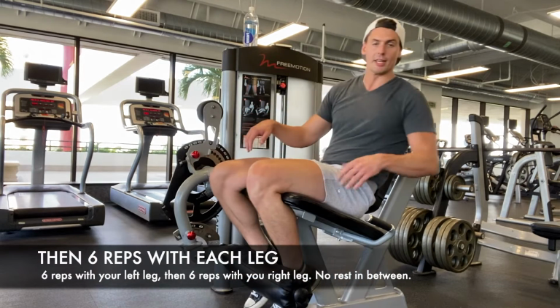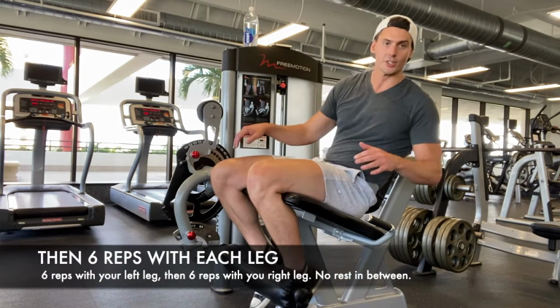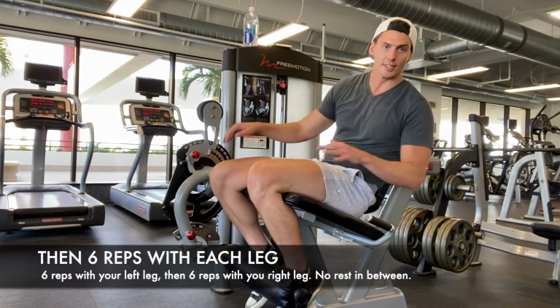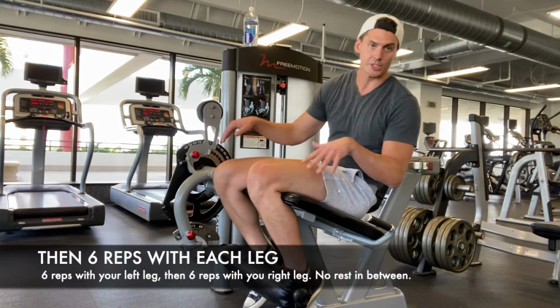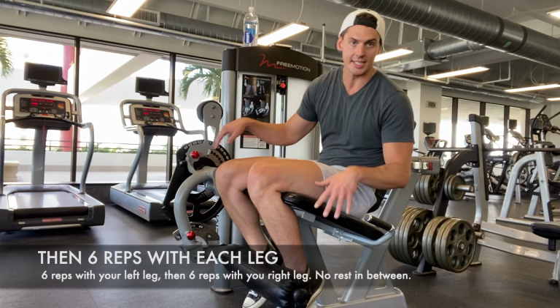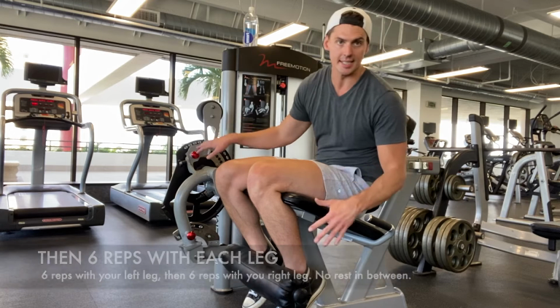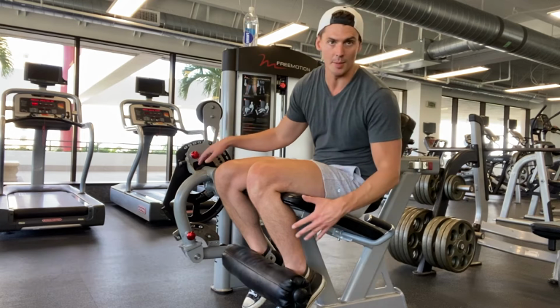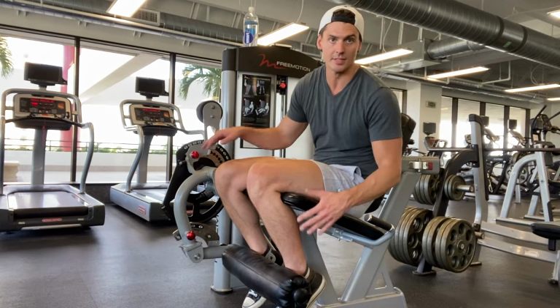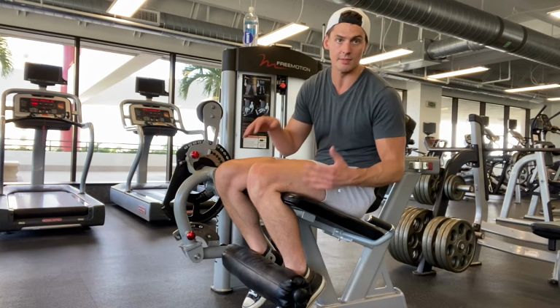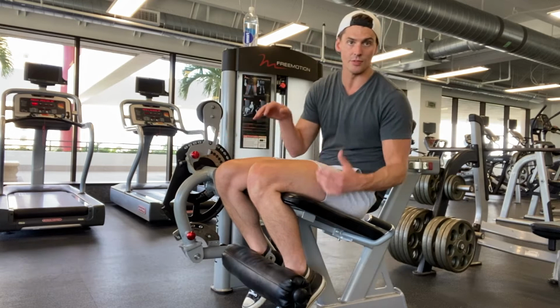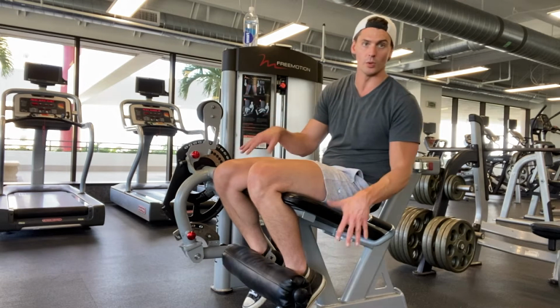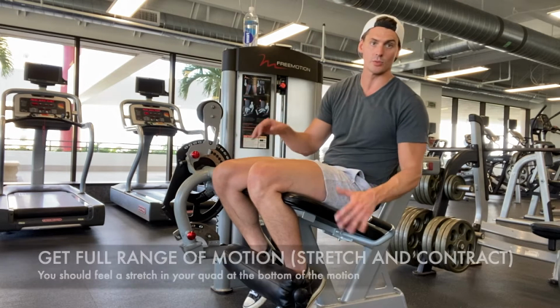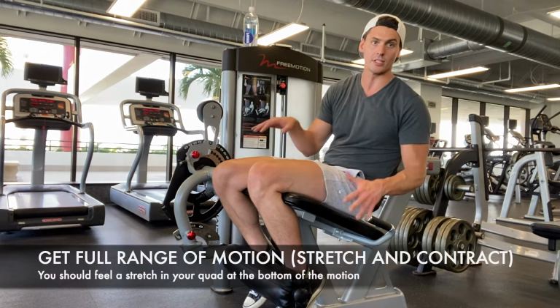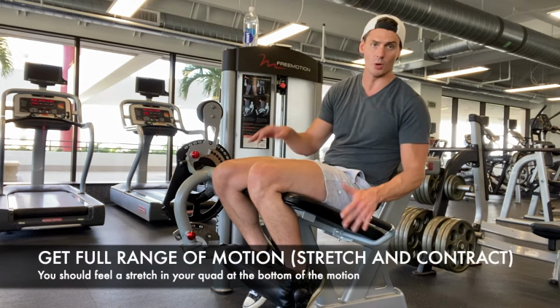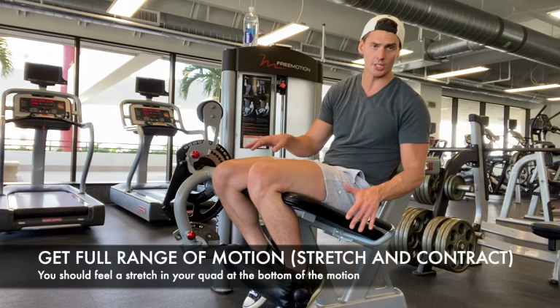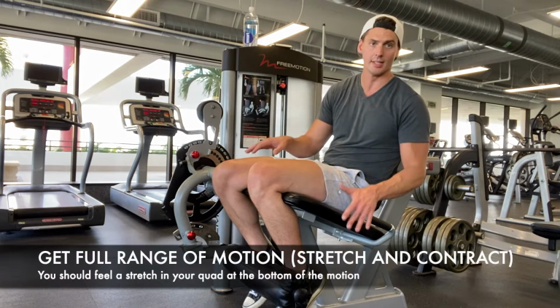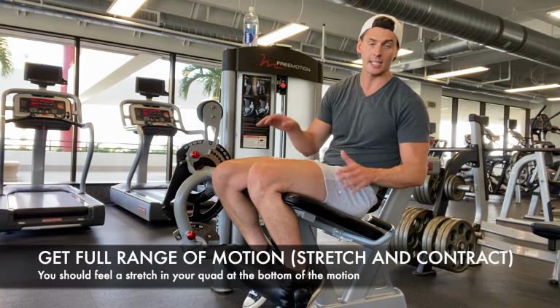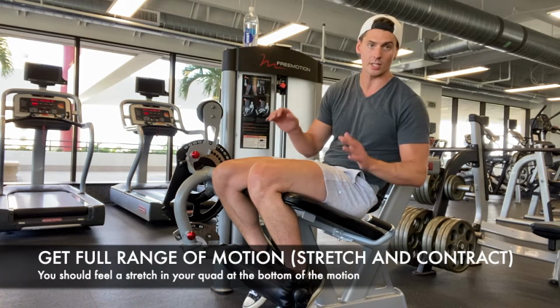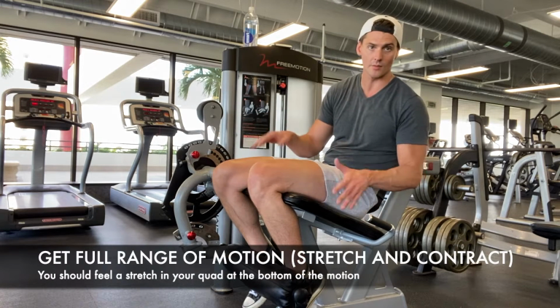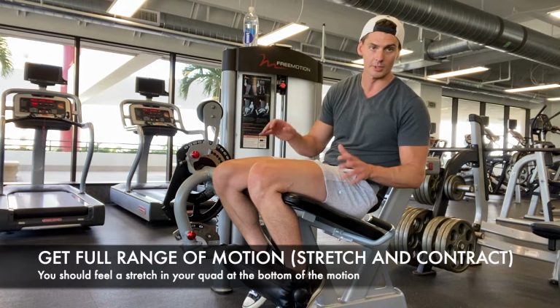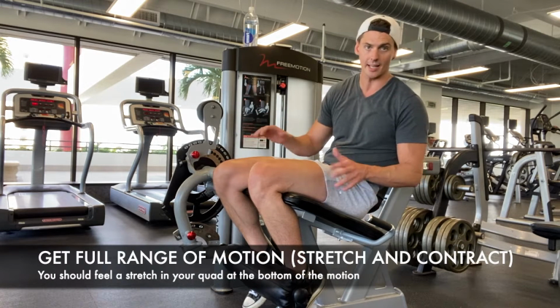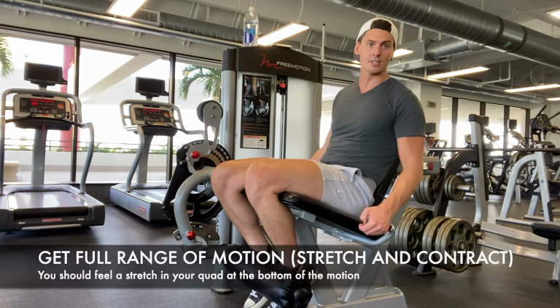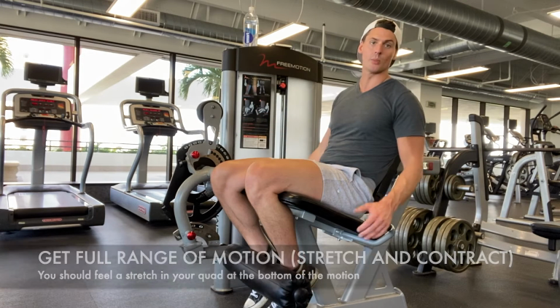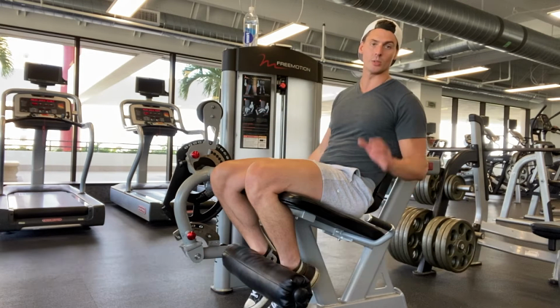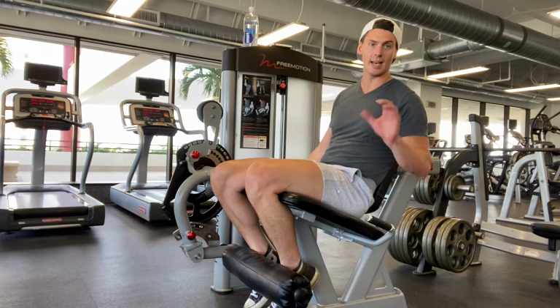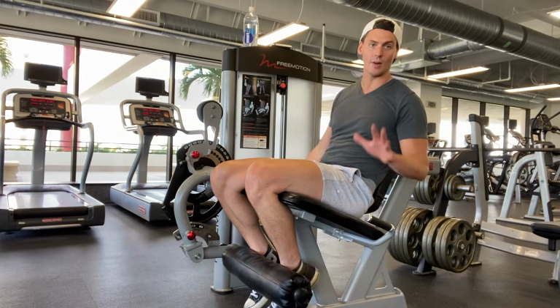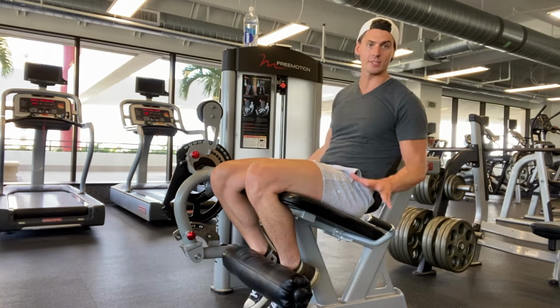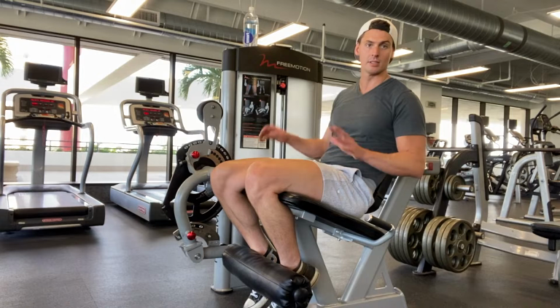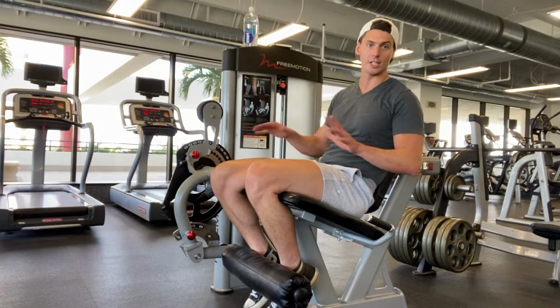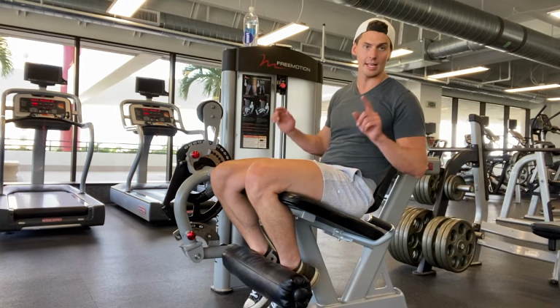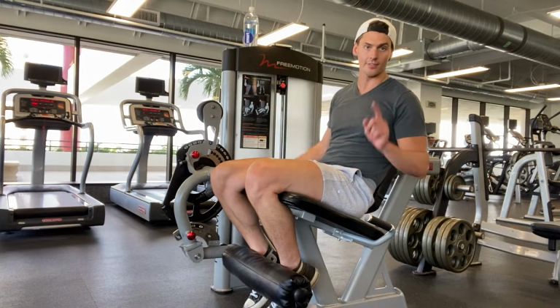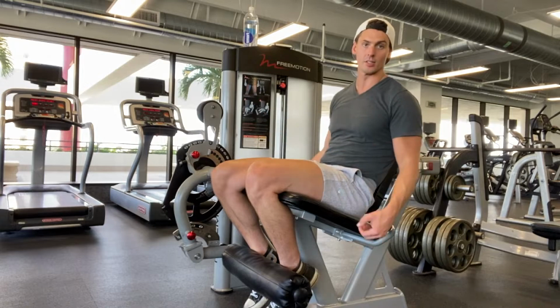Make sure that the machine is set up to give you the fullest range of motion that you can comfortably handle. We're going to do 10 reps each leg first.